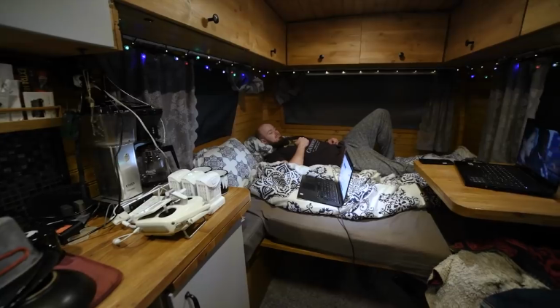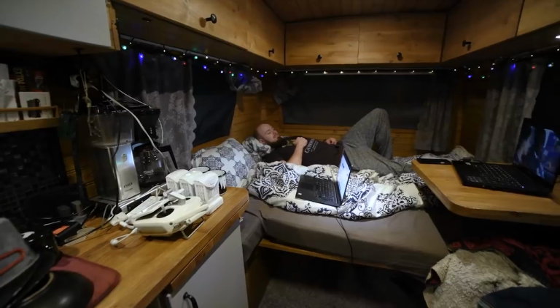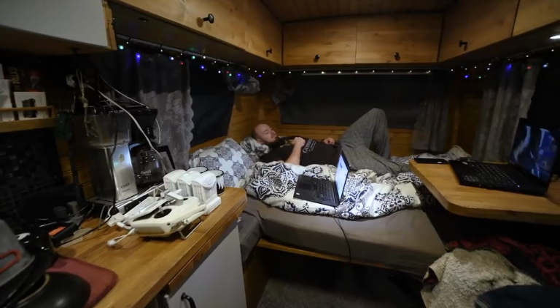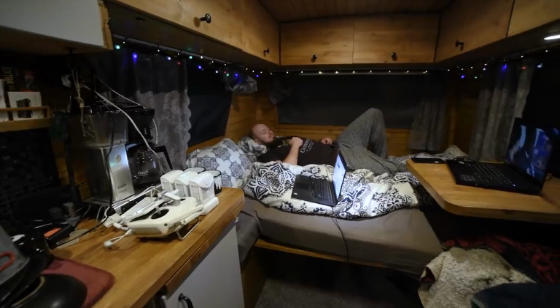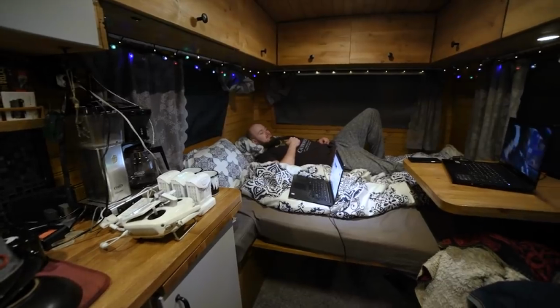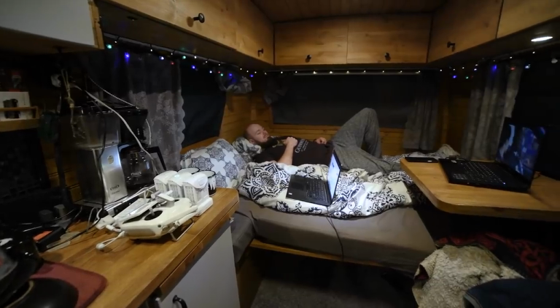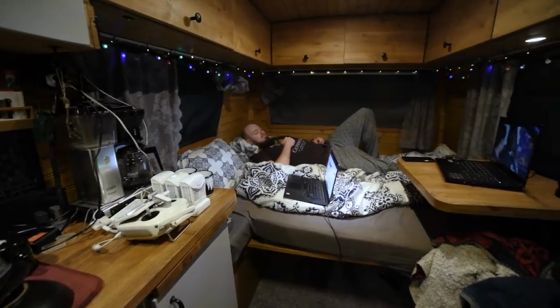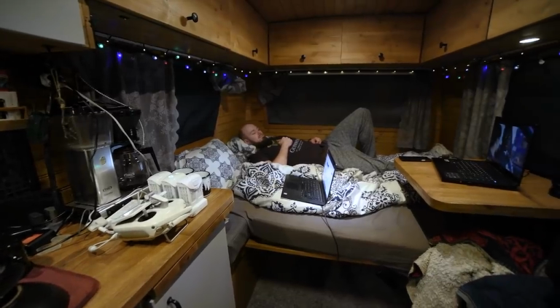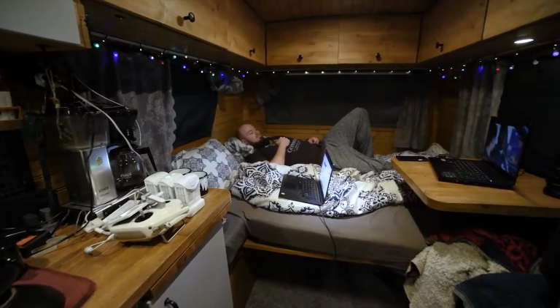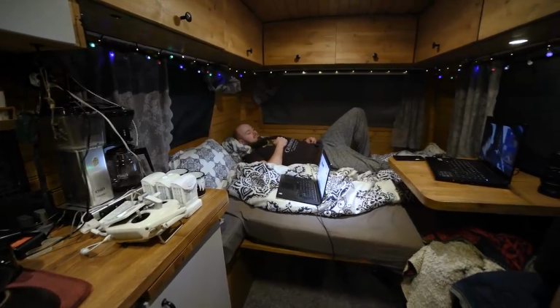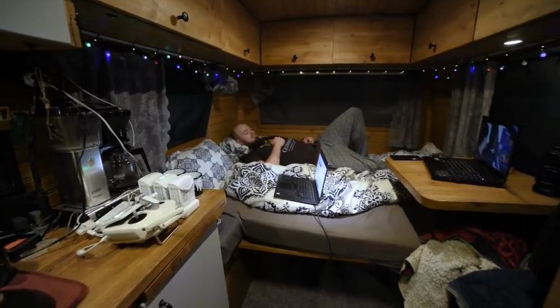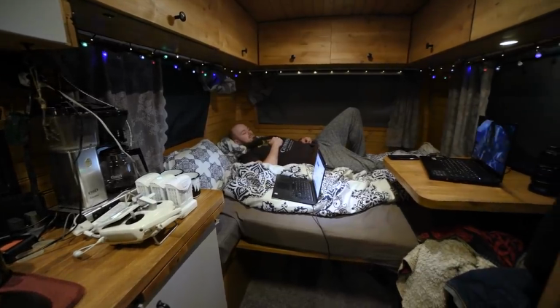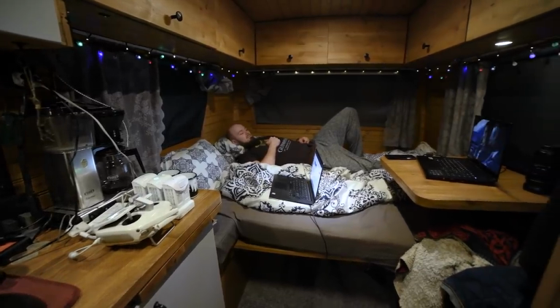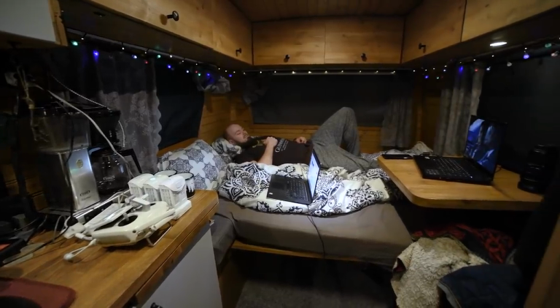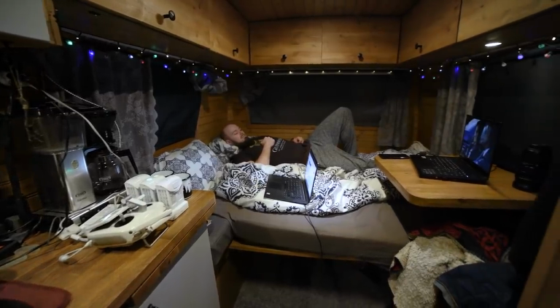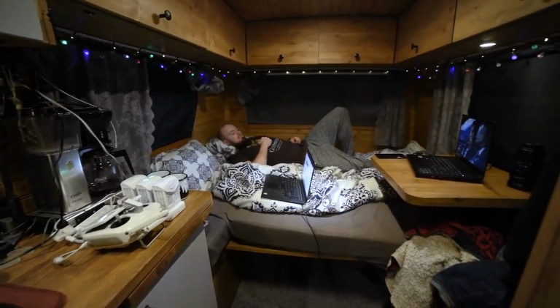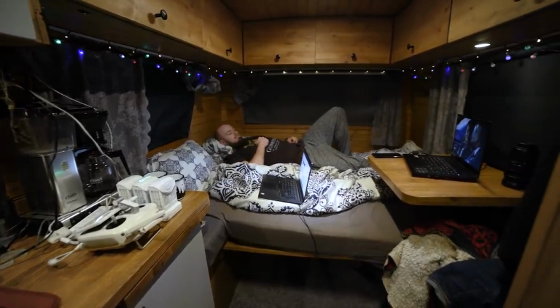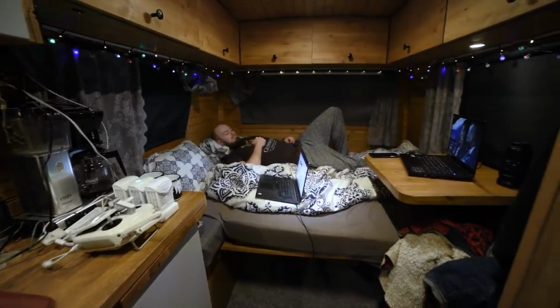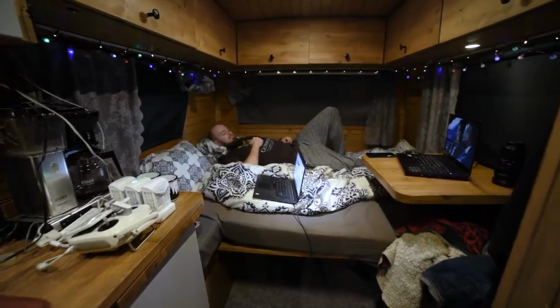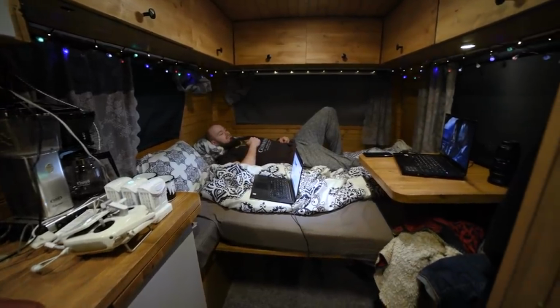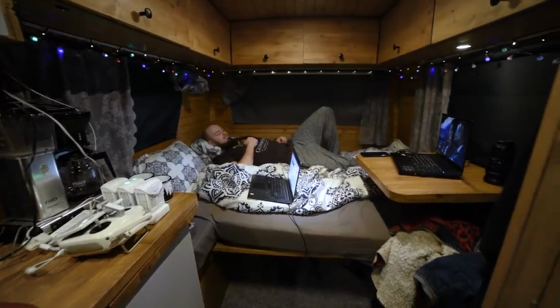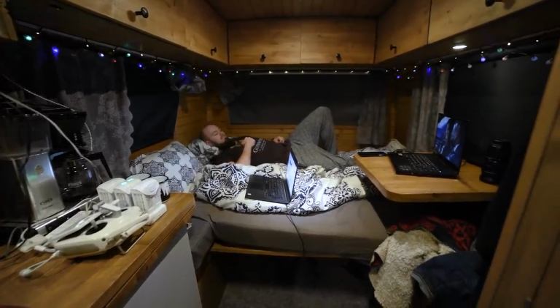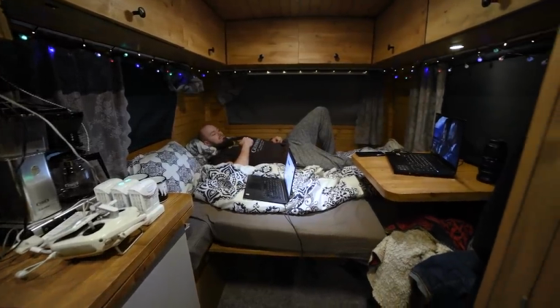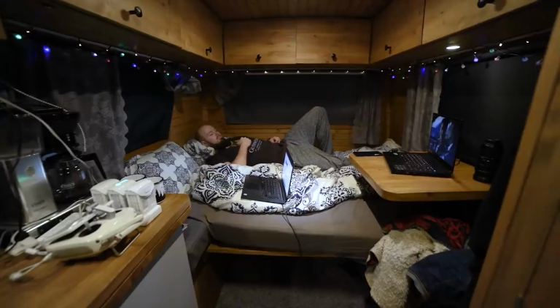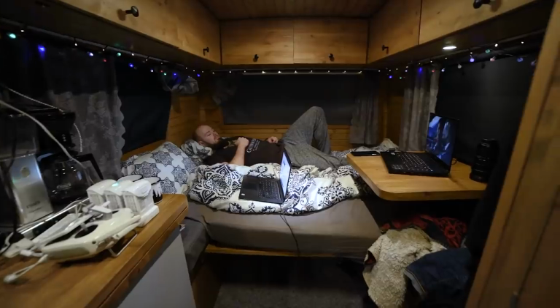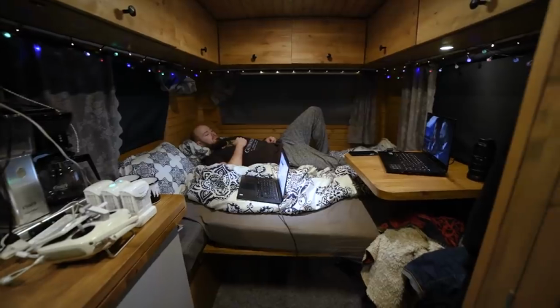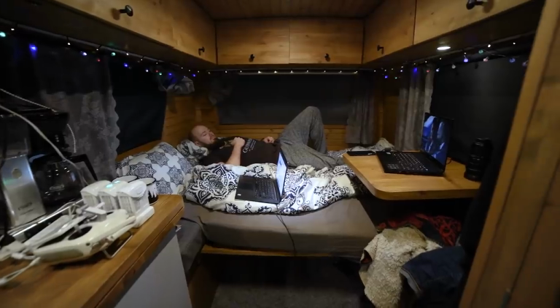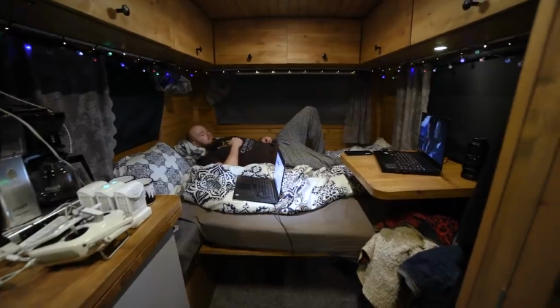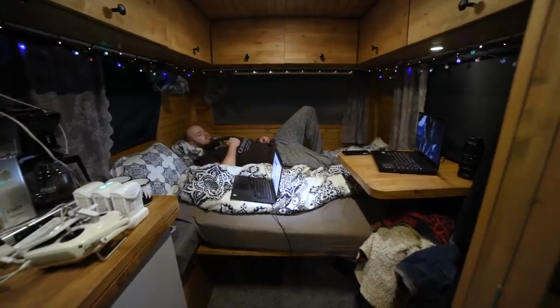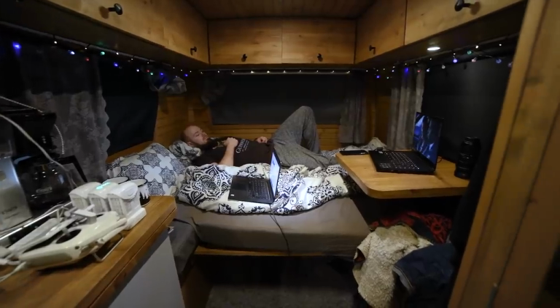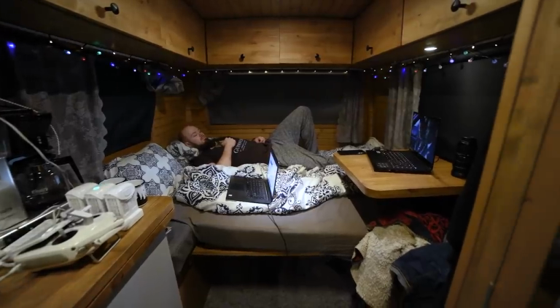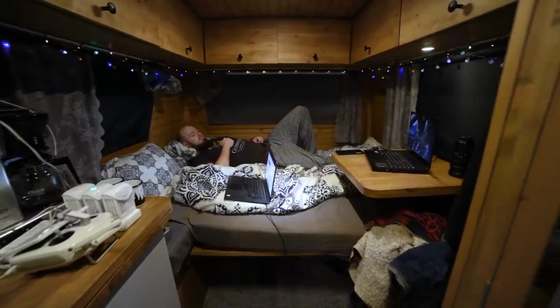When it gets completely dark, we usually work for a couple of hours, and then it's time to go to bed.